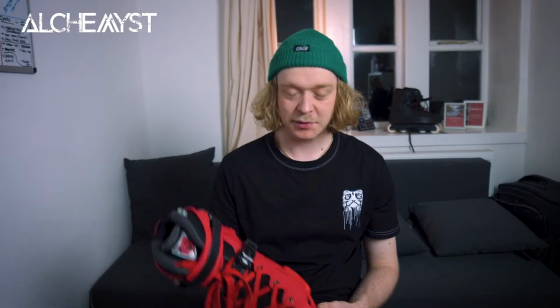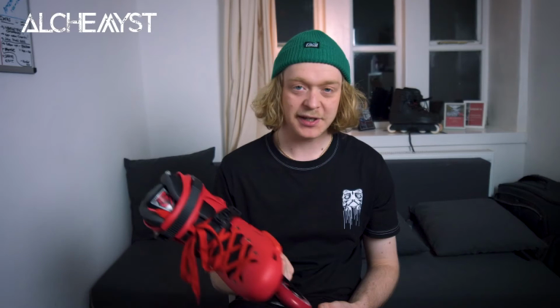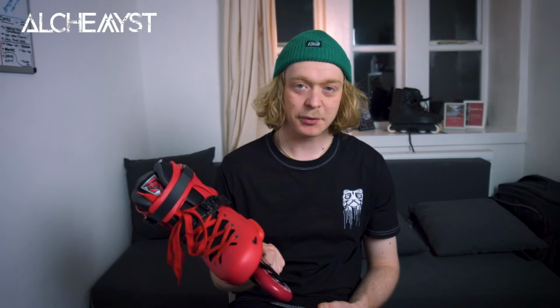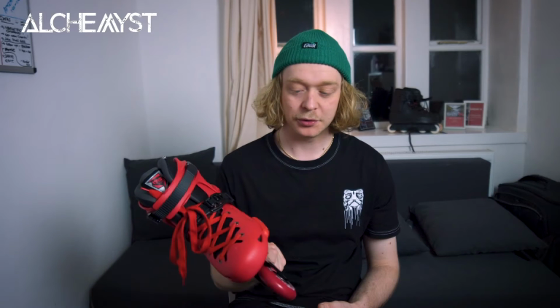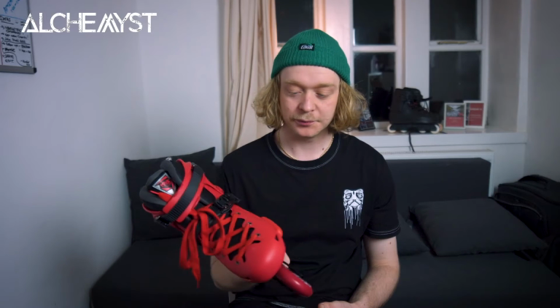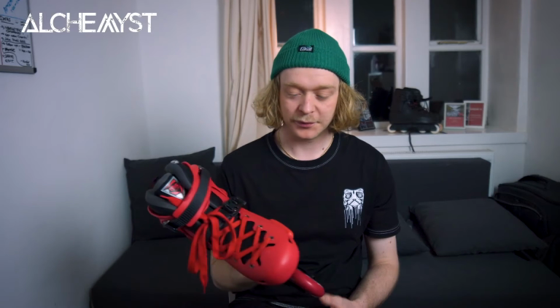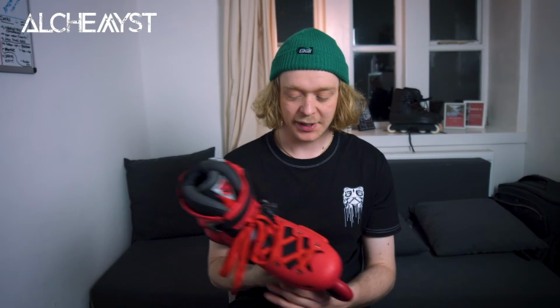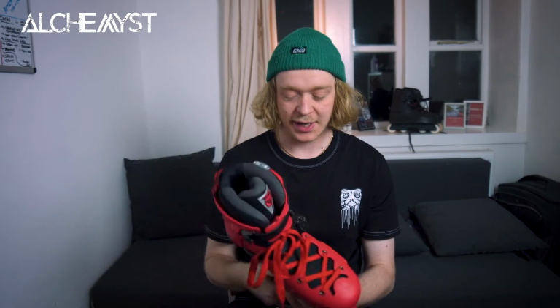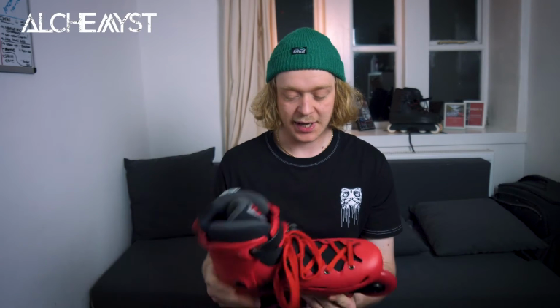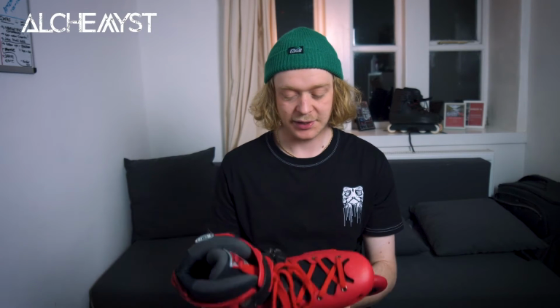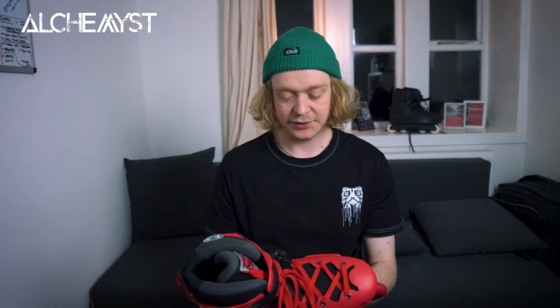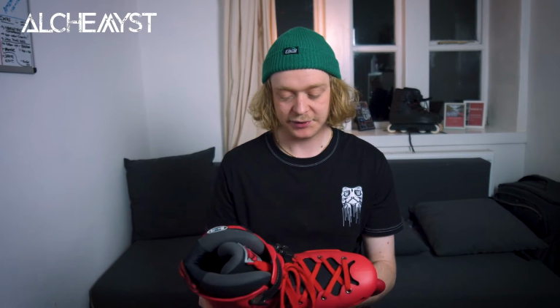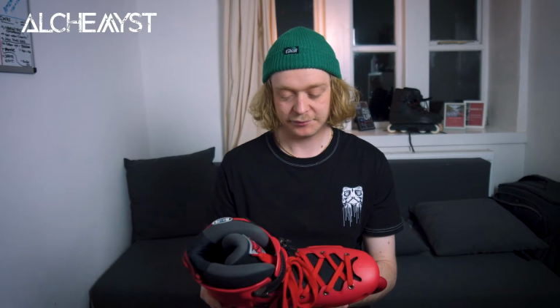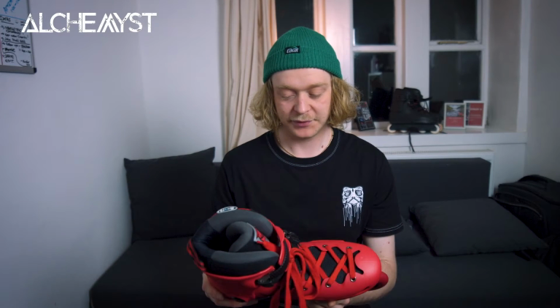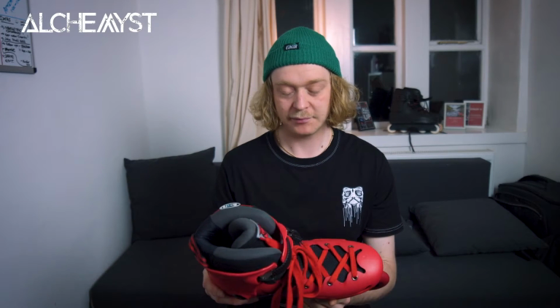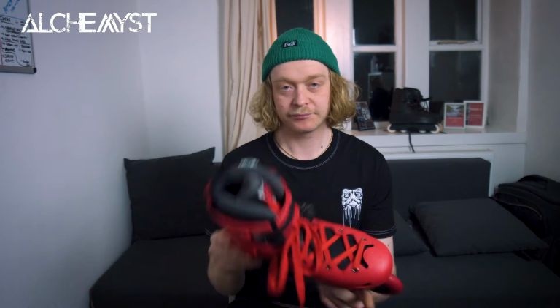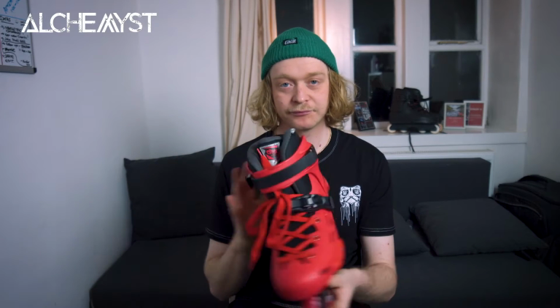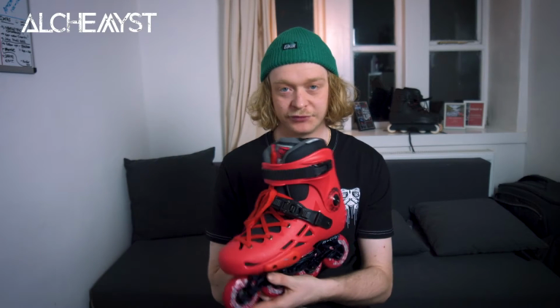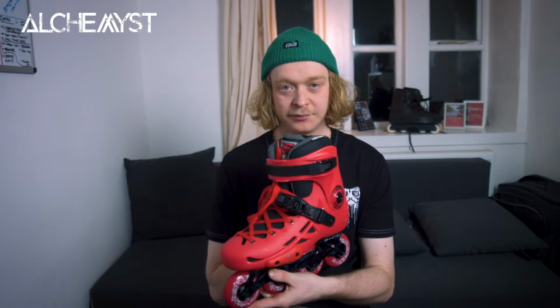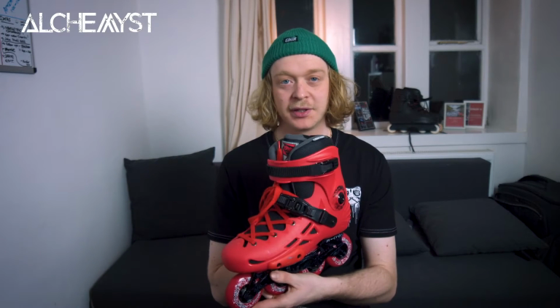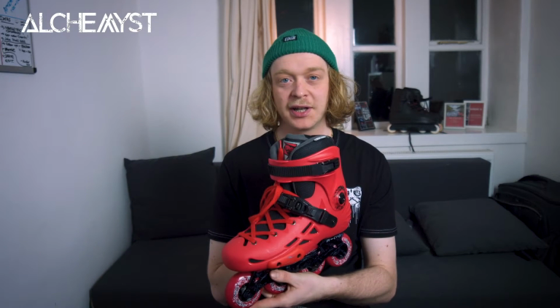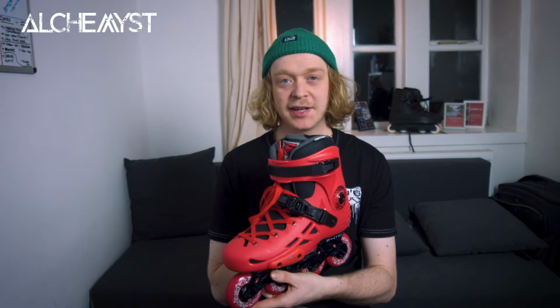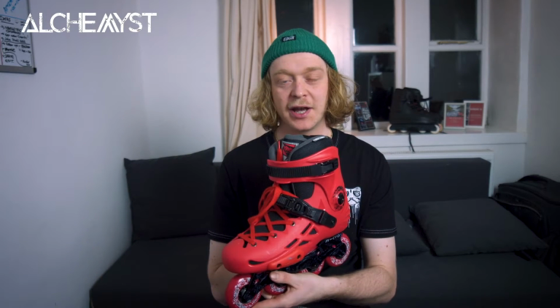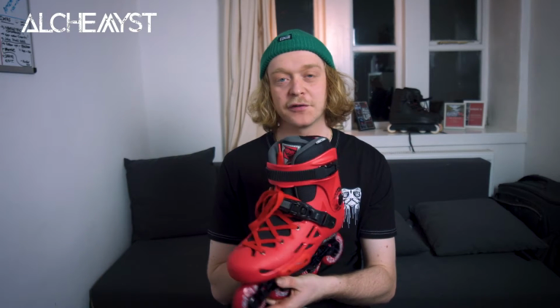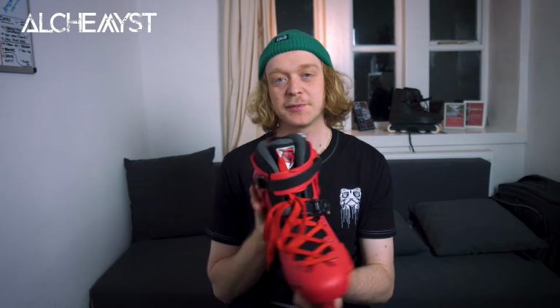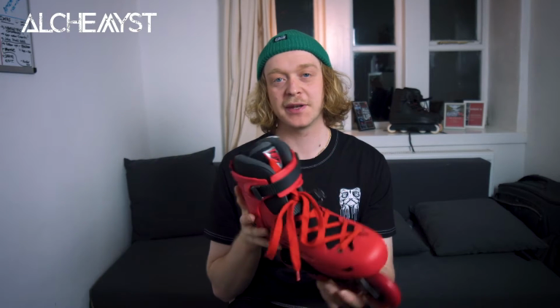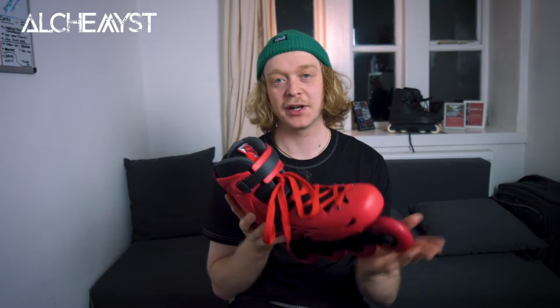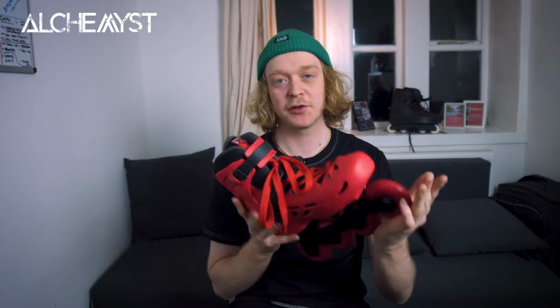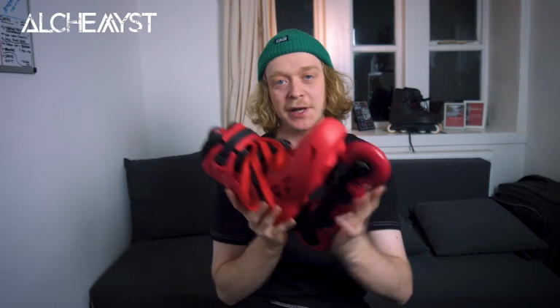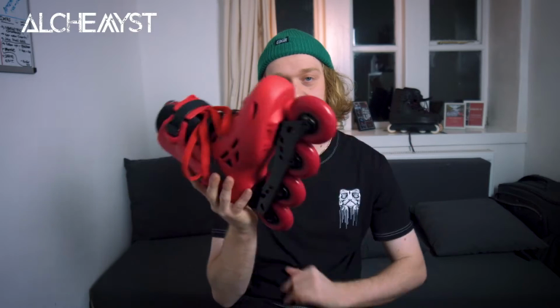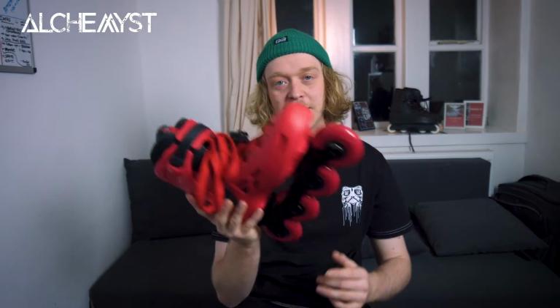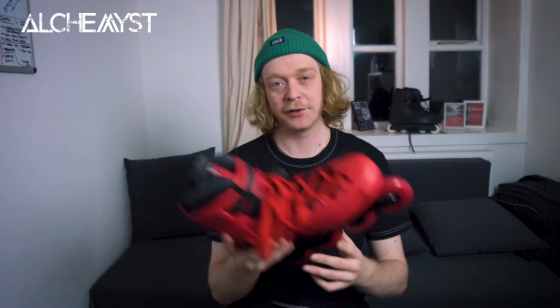Let's take it out for a spin and I'll give you a better review after.